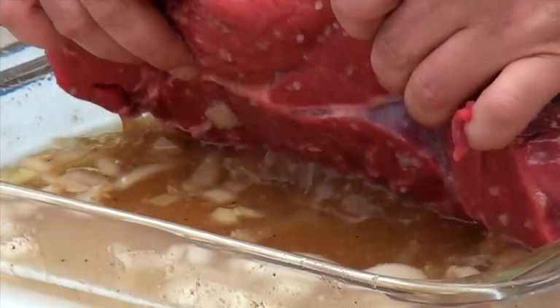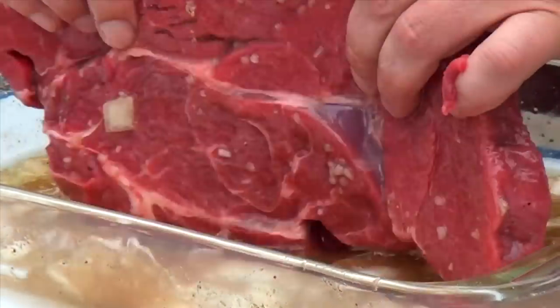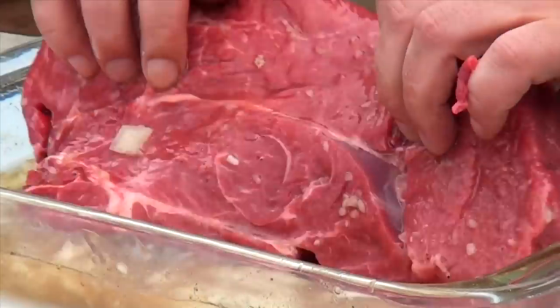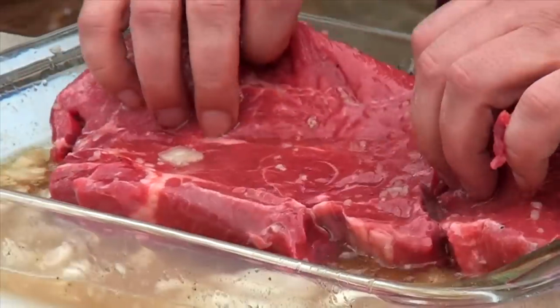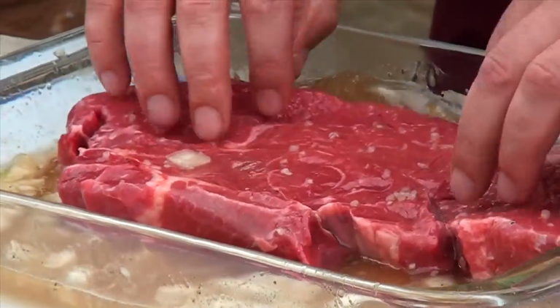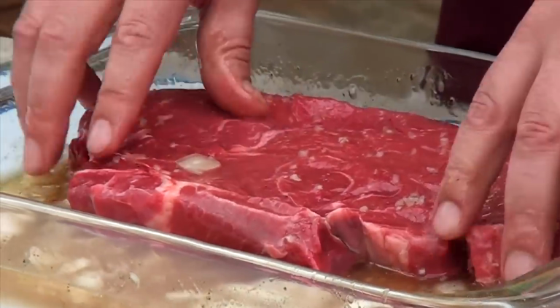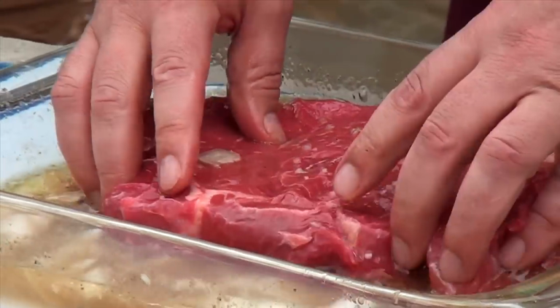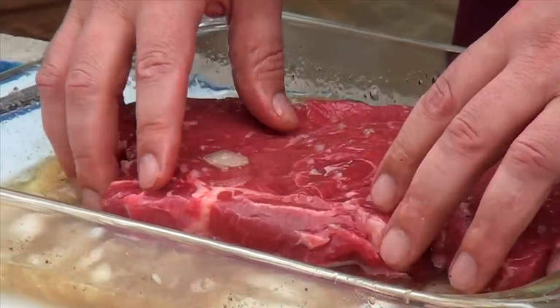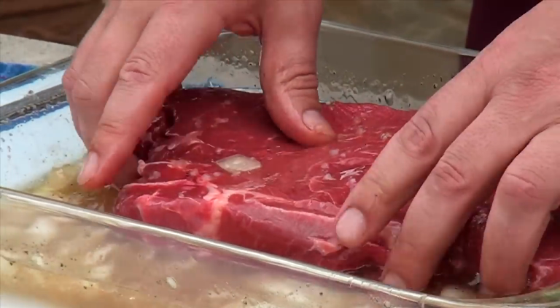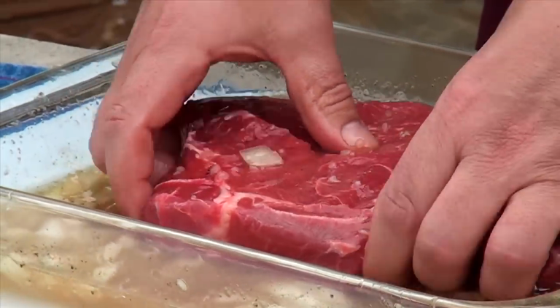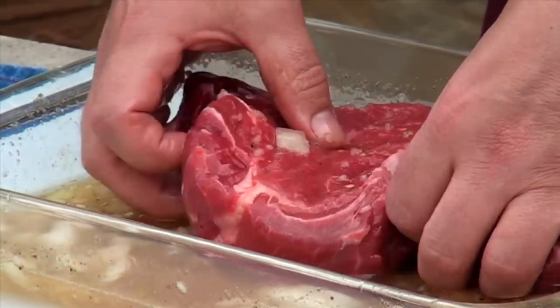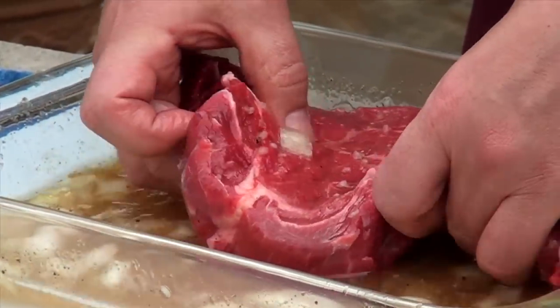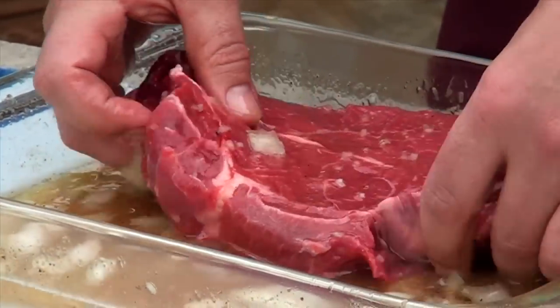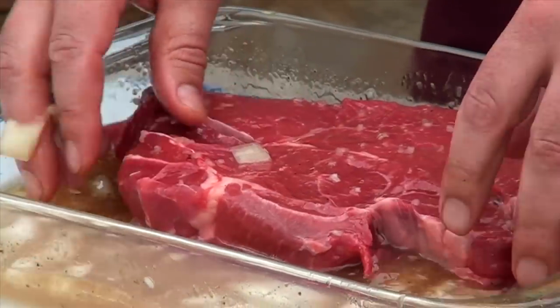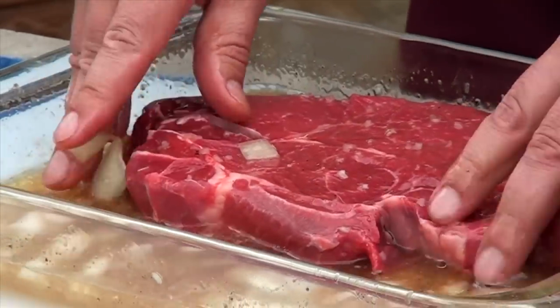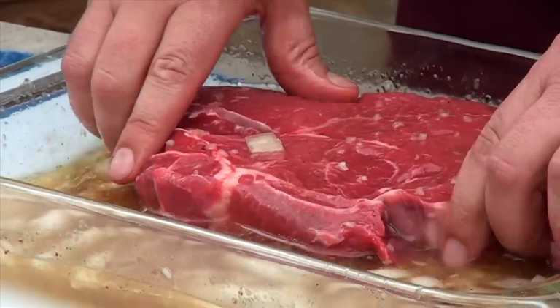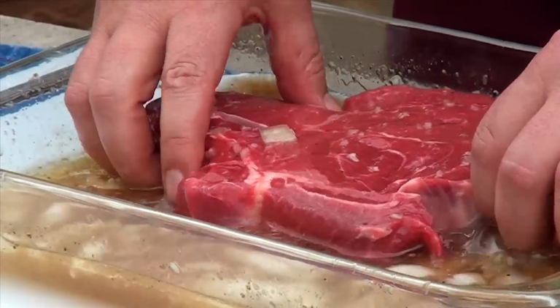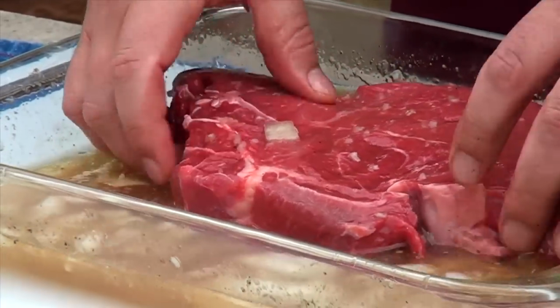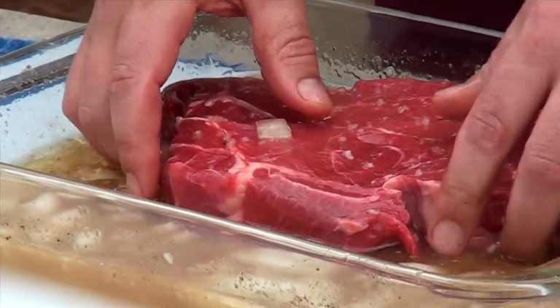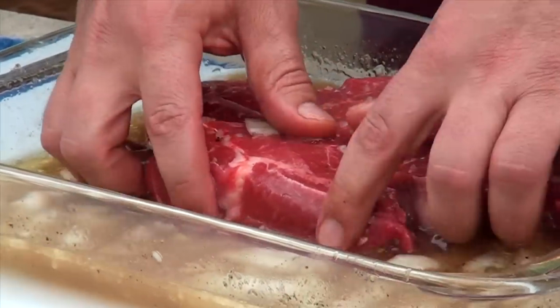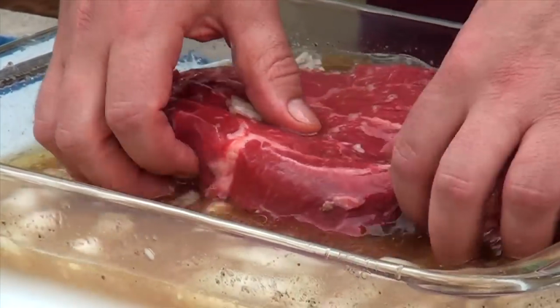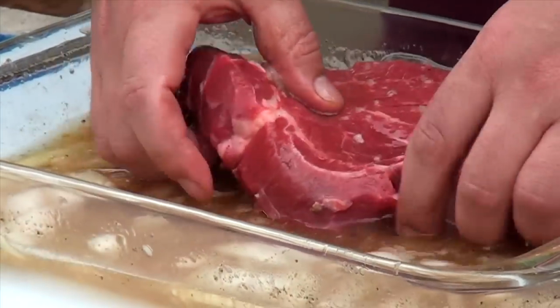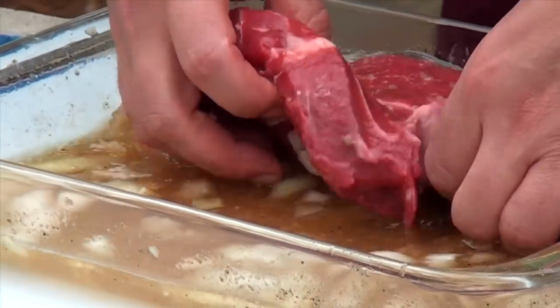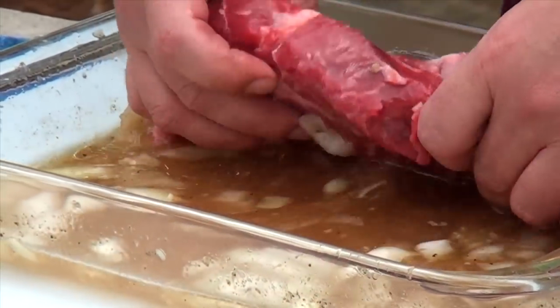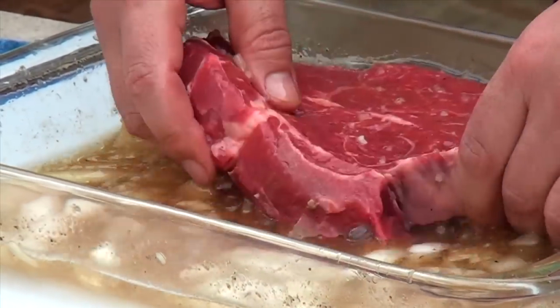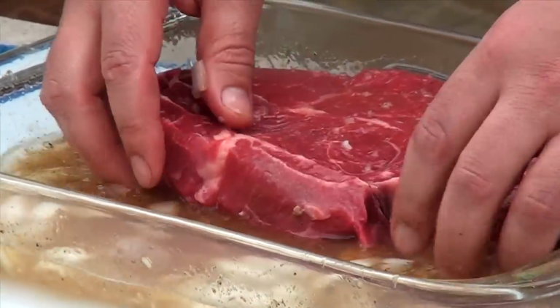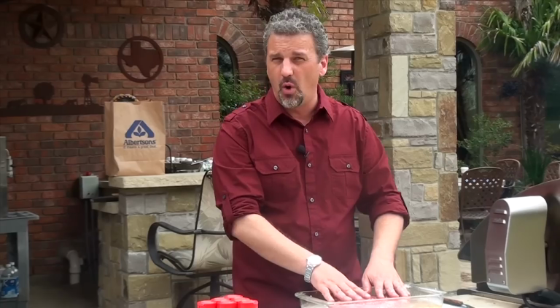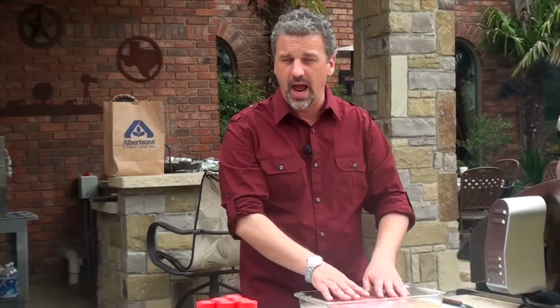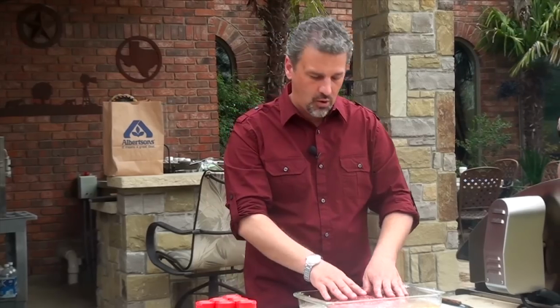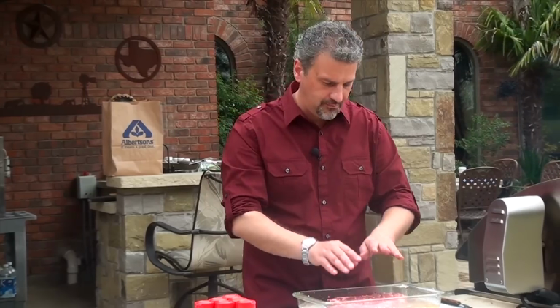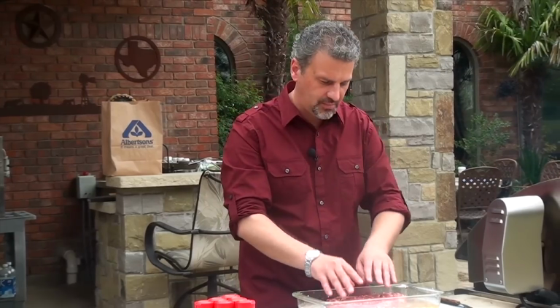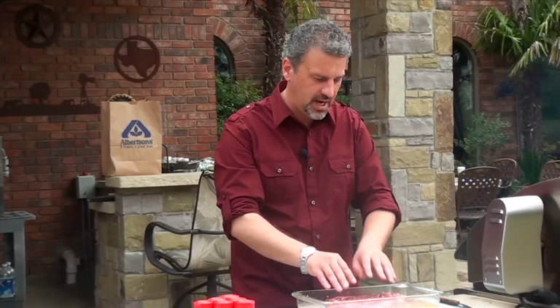Right before you get ready to cook it, you want to make sure you take it out of the fridge and let it sit at room temperature for about one hour.